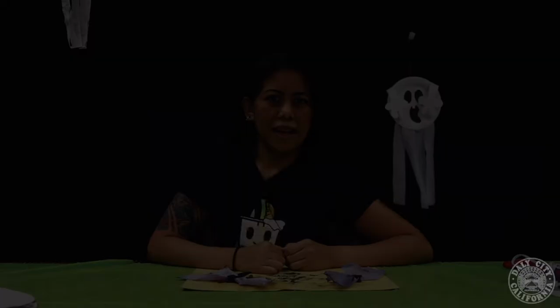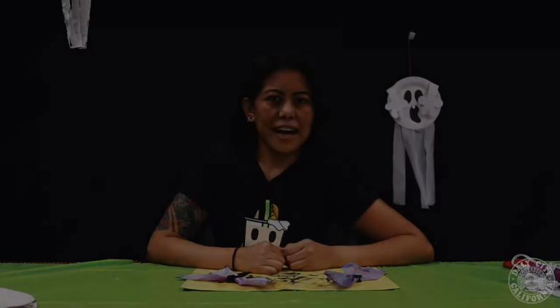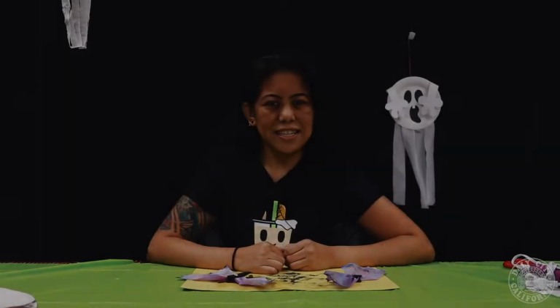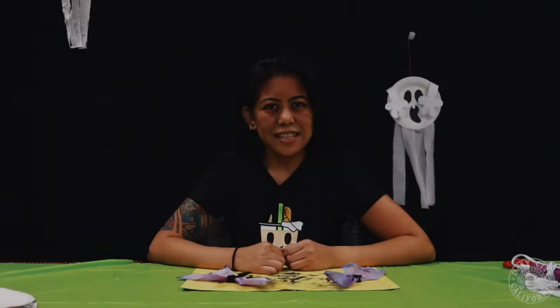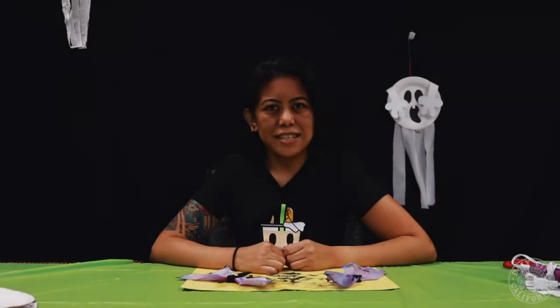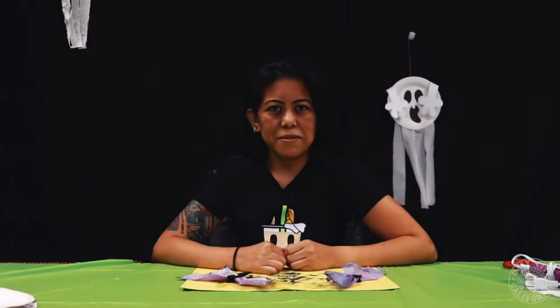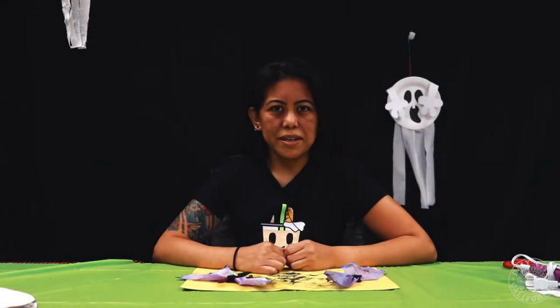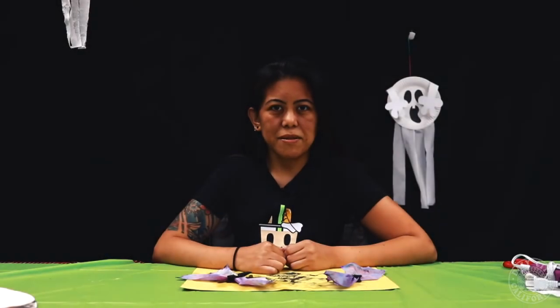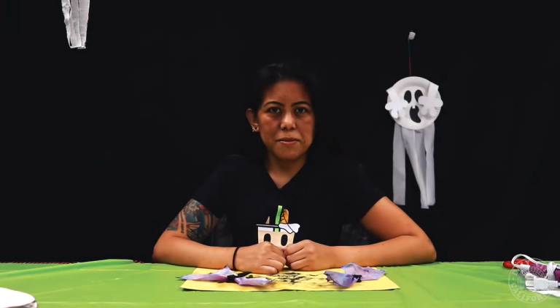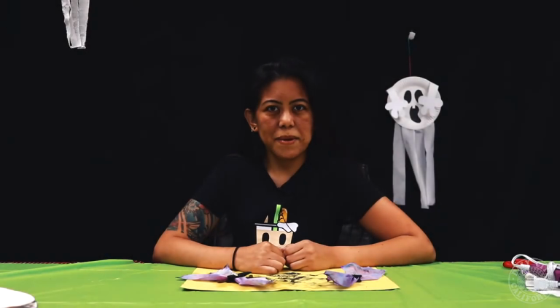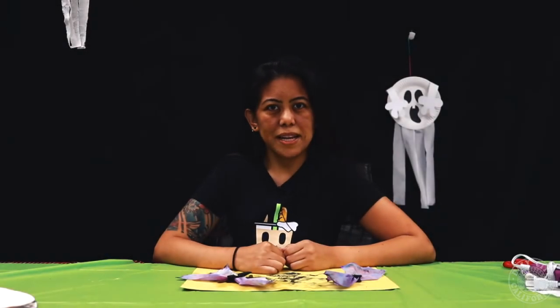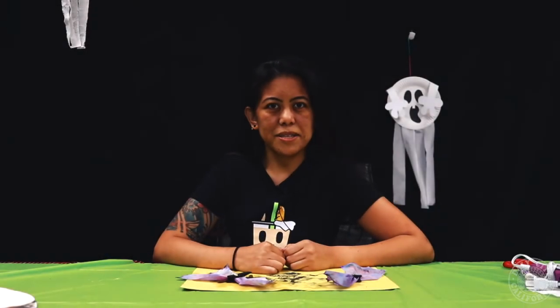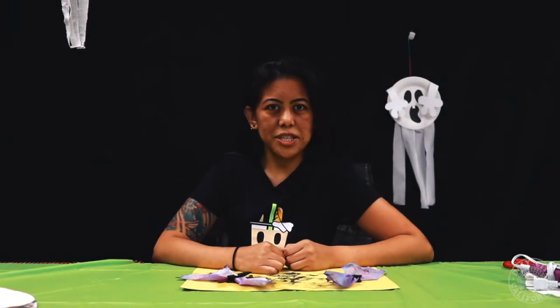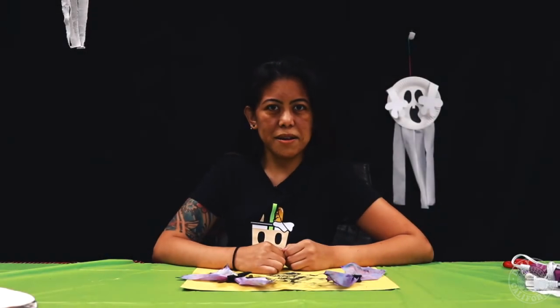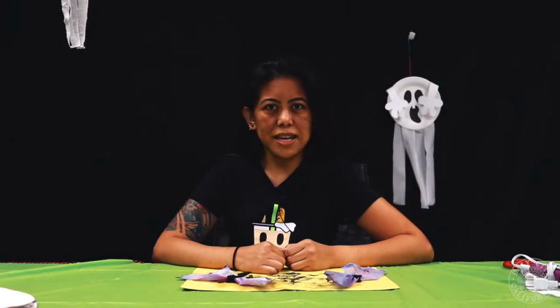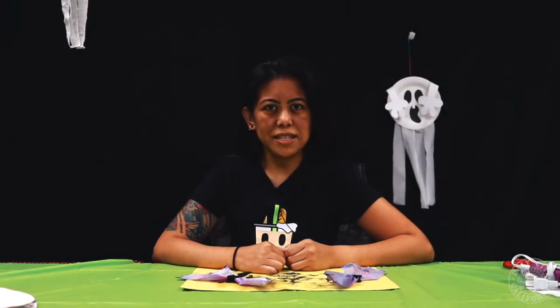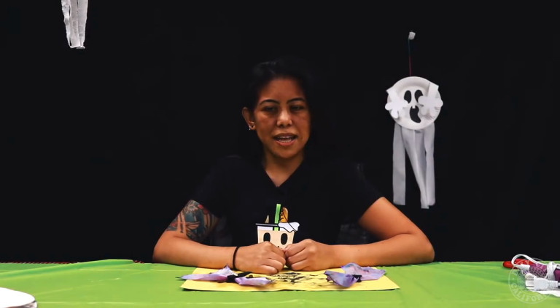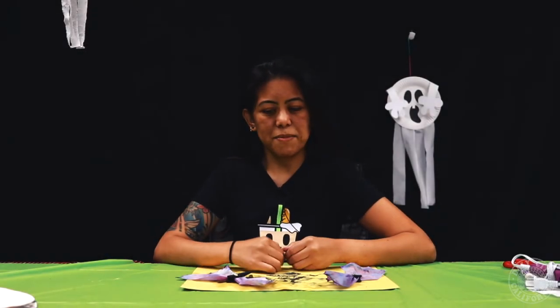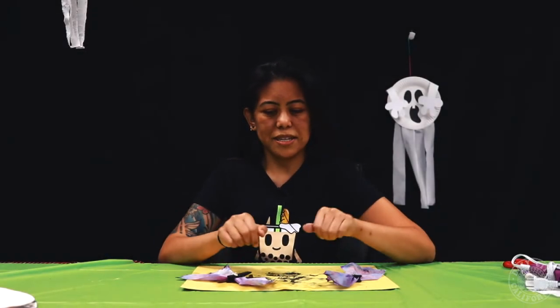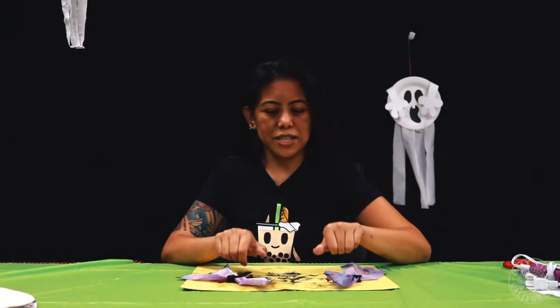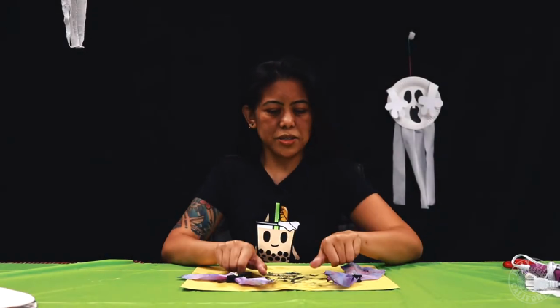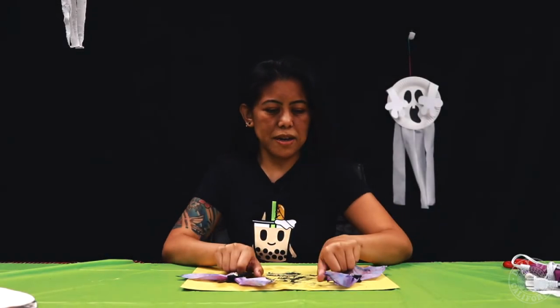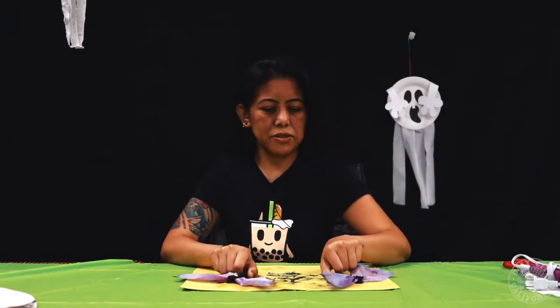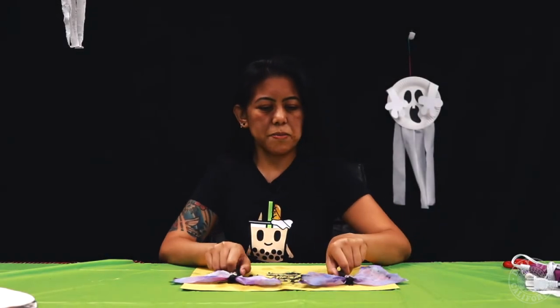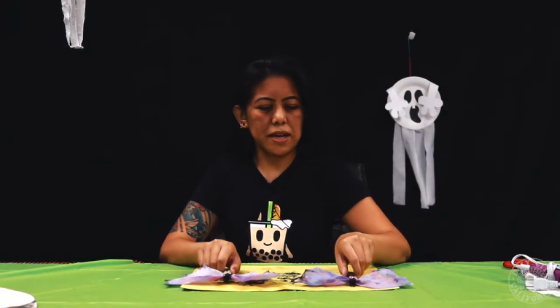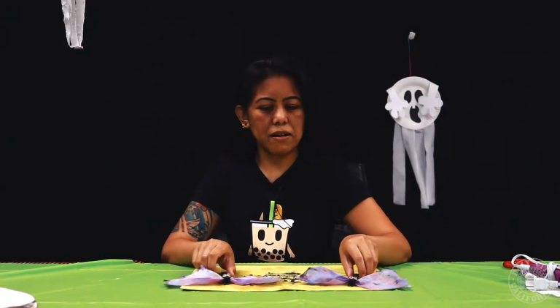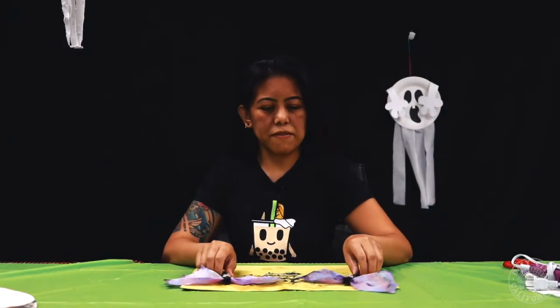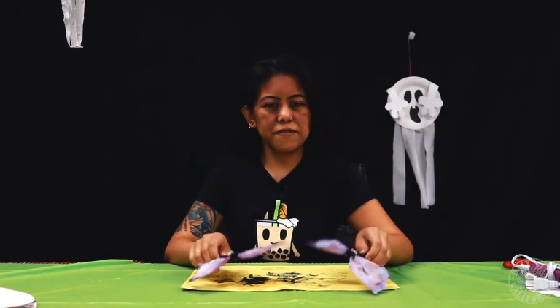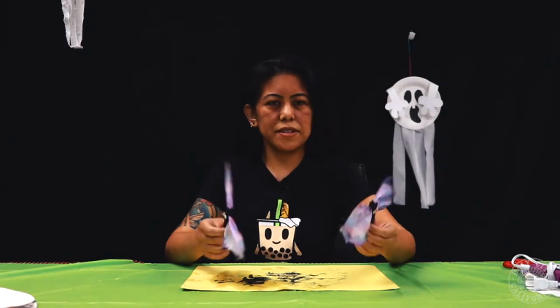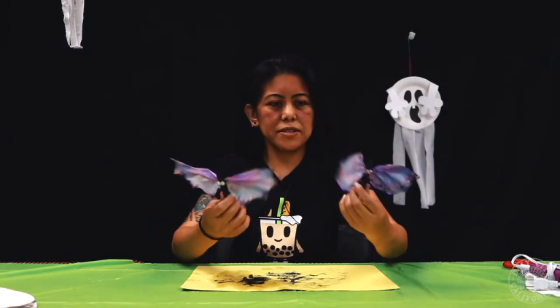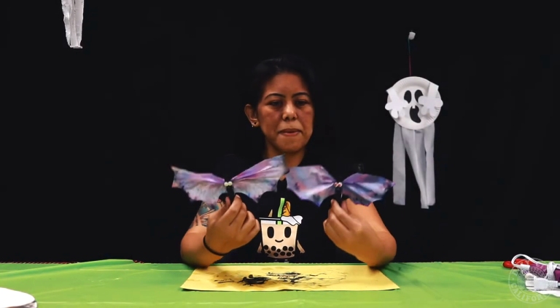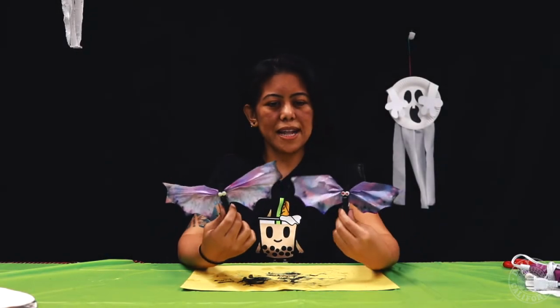Hi Daily City Wreck at Home, my name is Cherry and today I'm going to teach you how to make coffee filter bats.